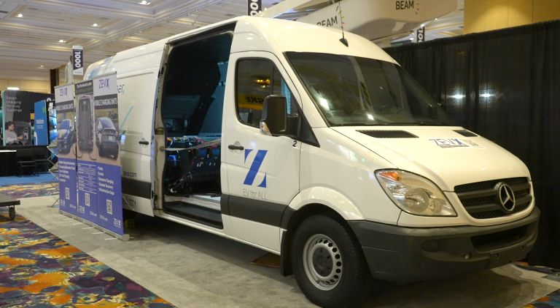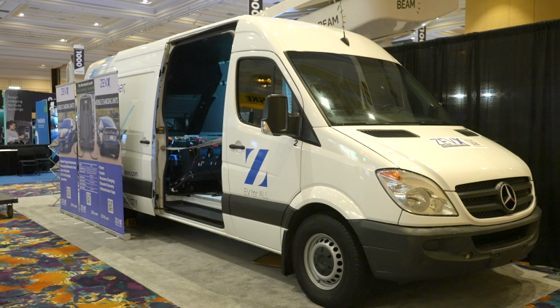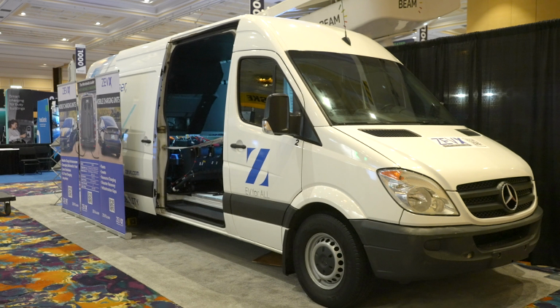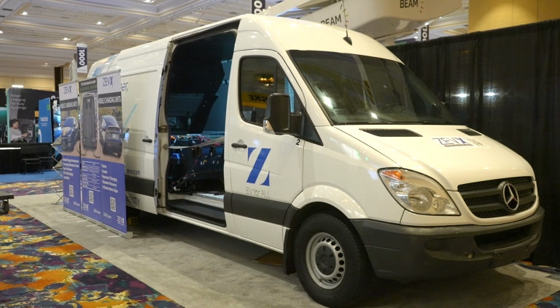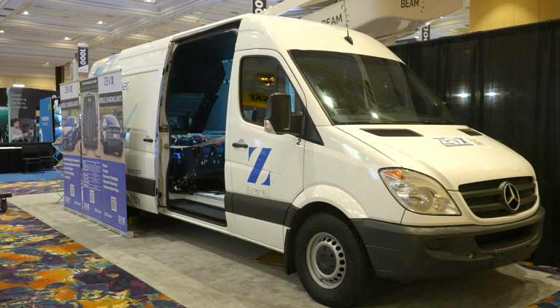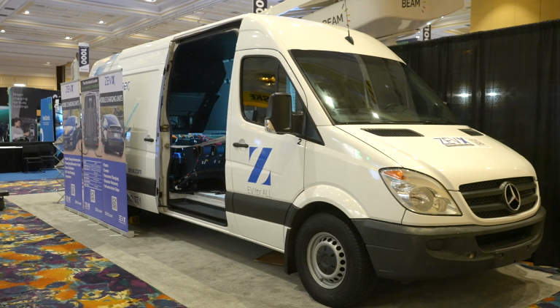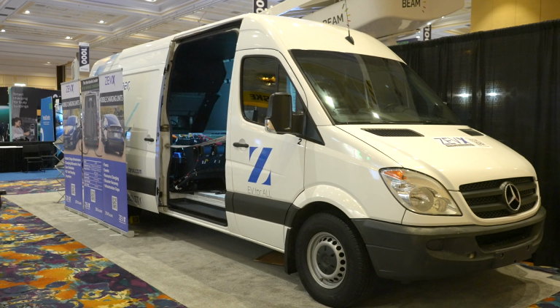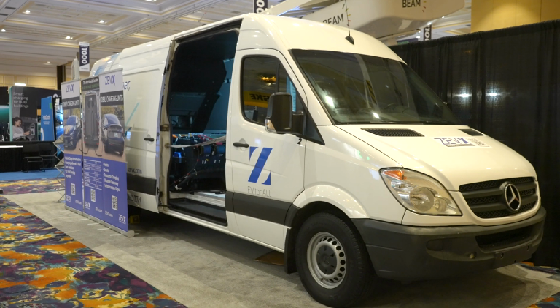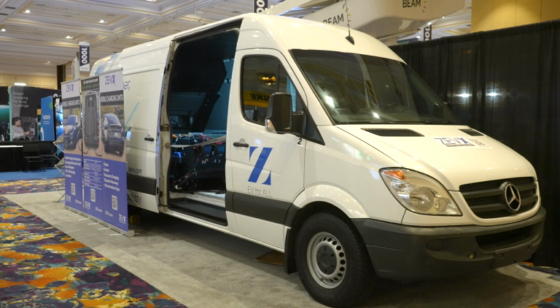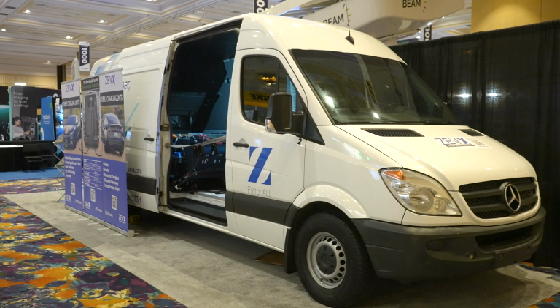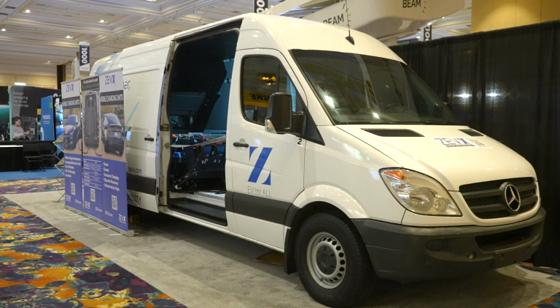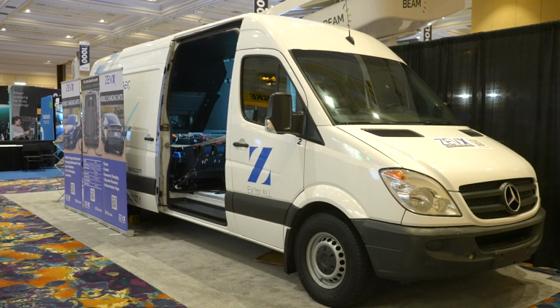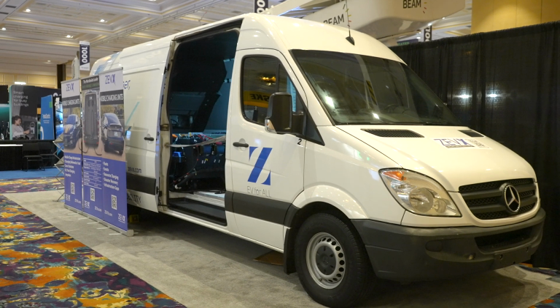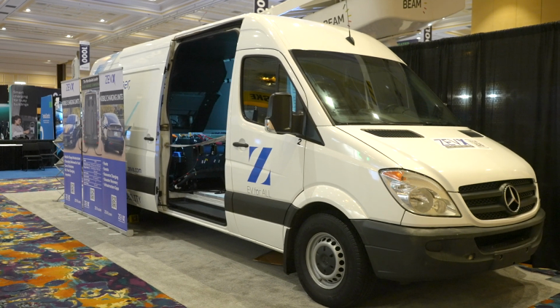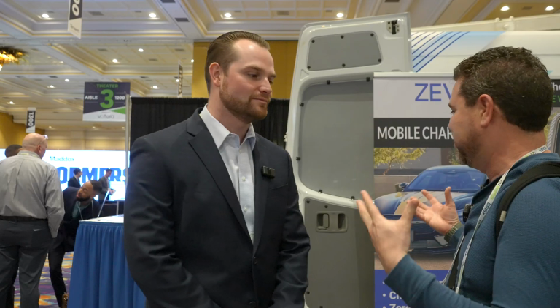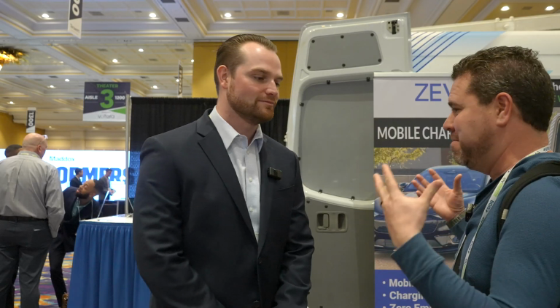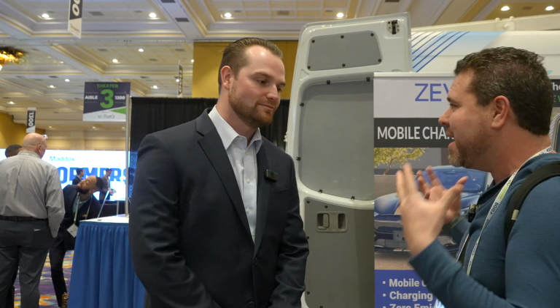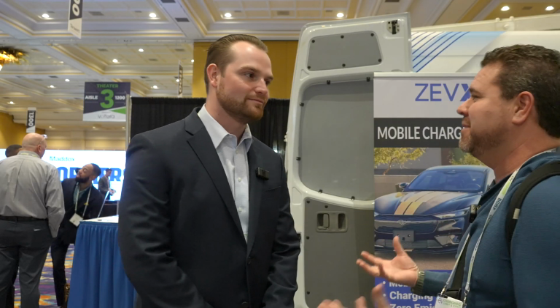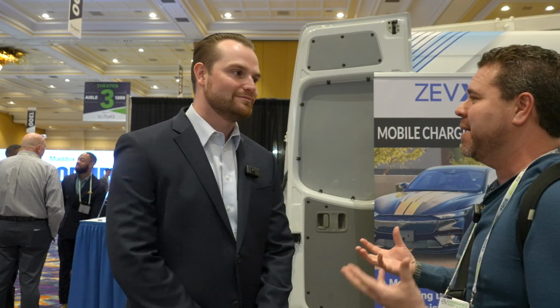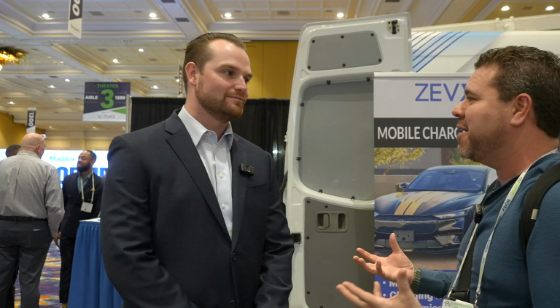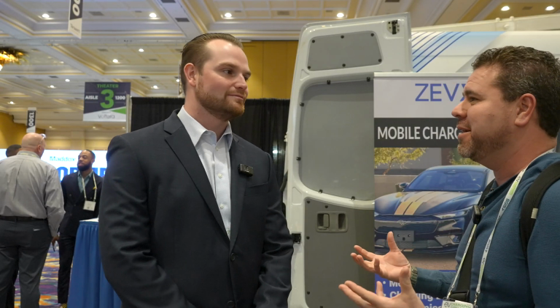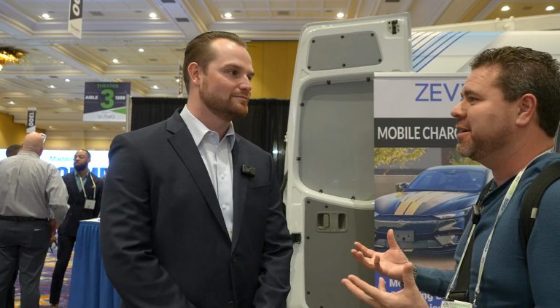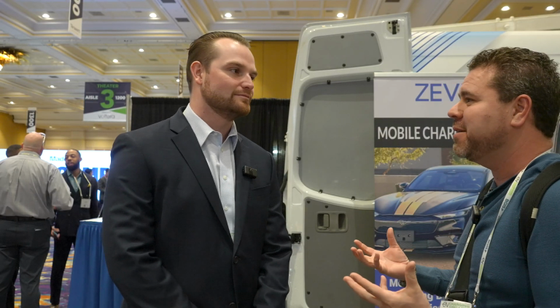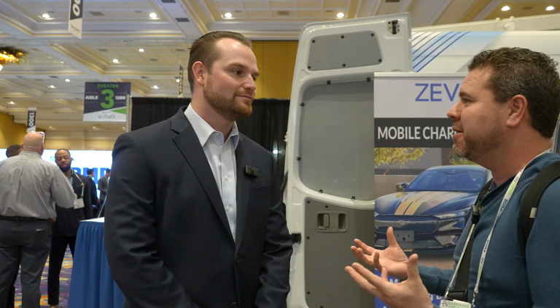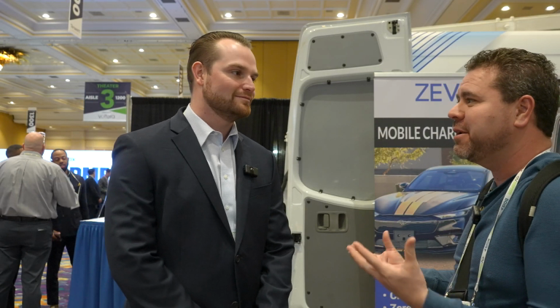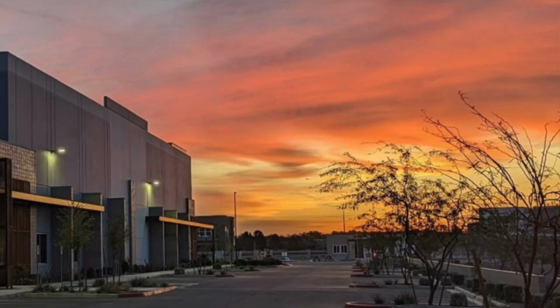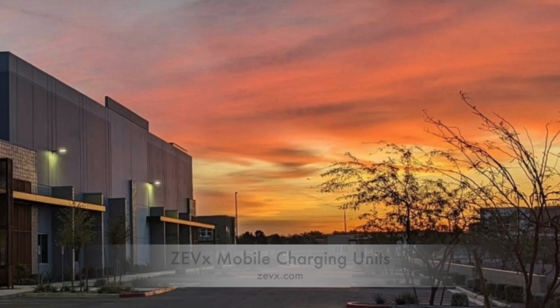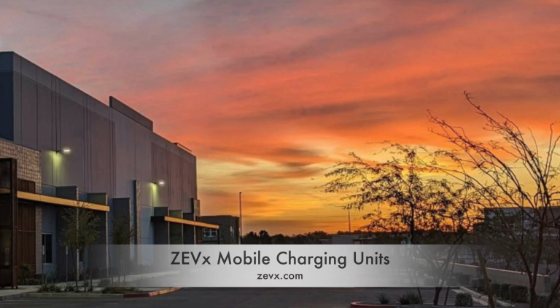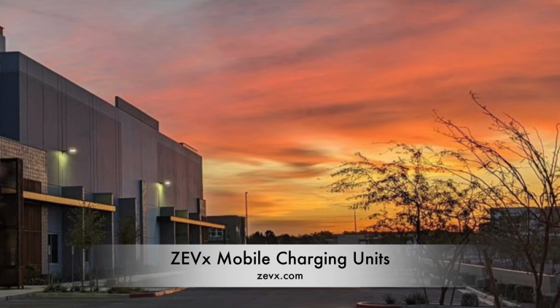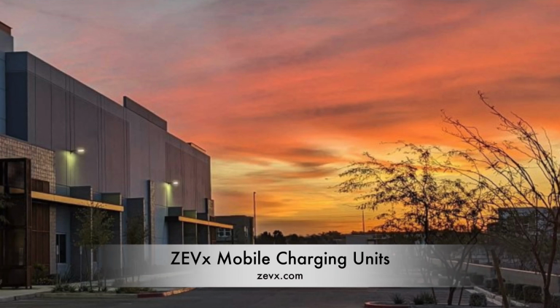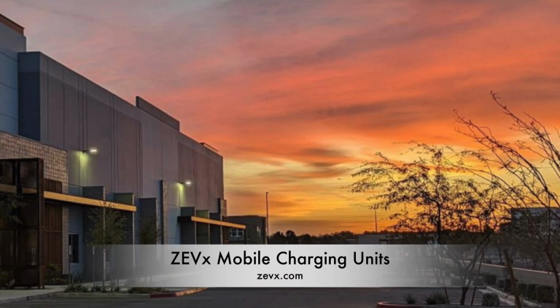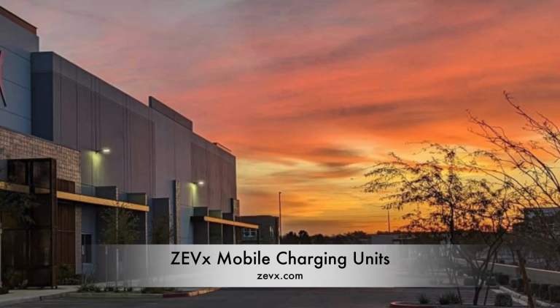Hi Ben. I just saw this big van here. It's got this massive battery in it. Can you give me a little bit of information about your company and what this is?